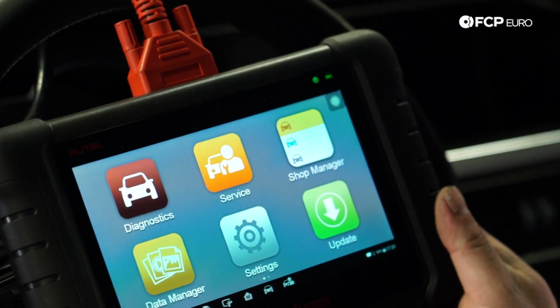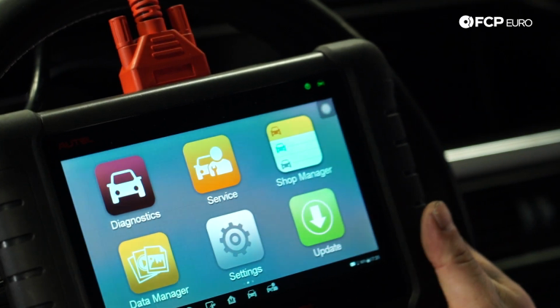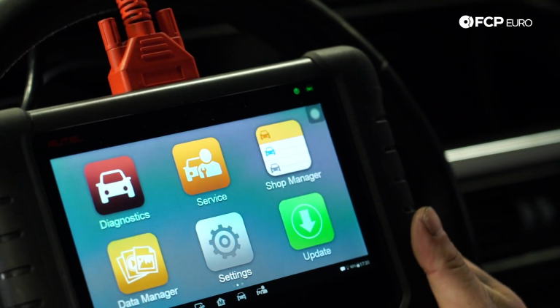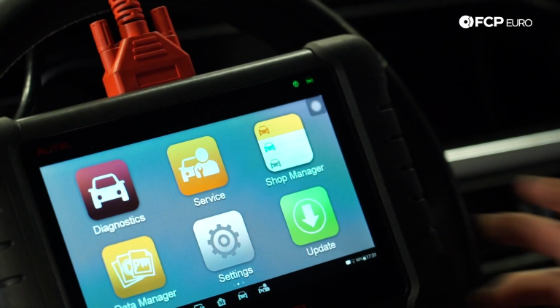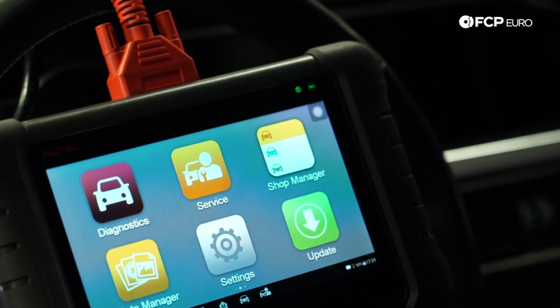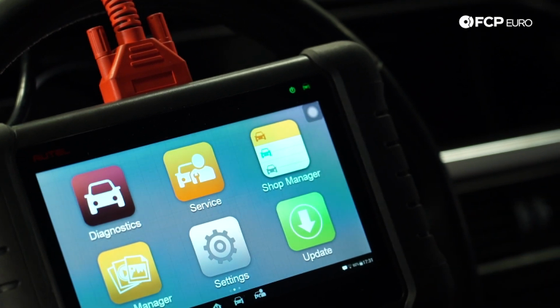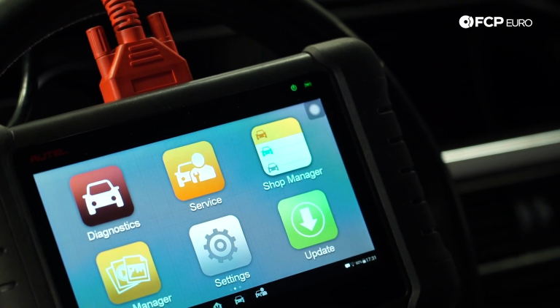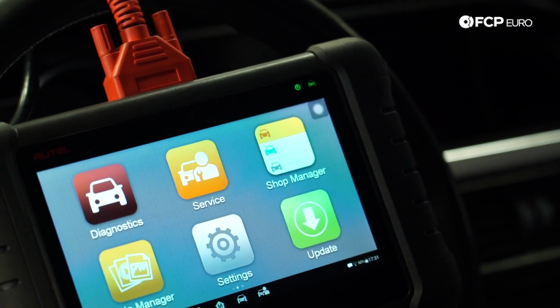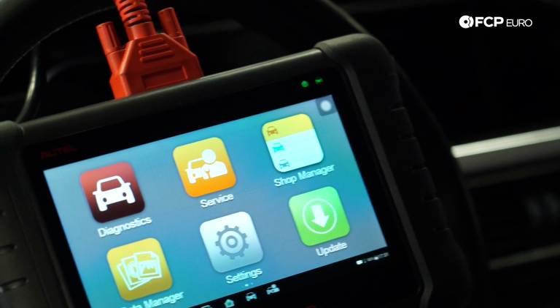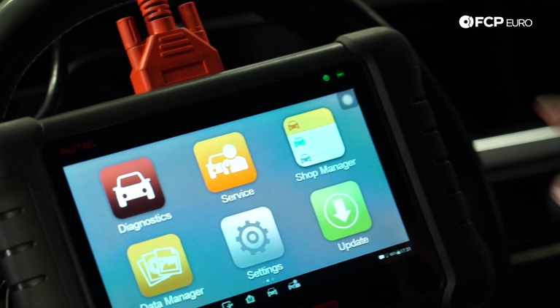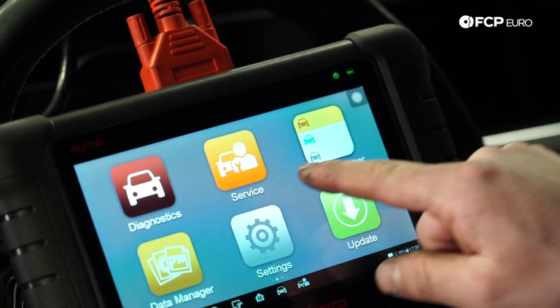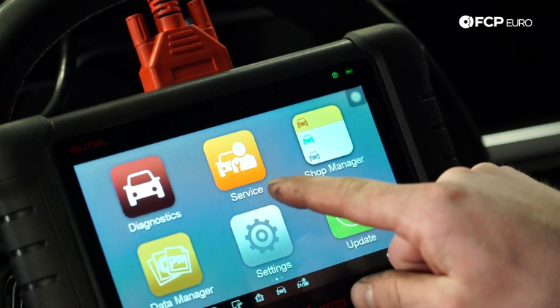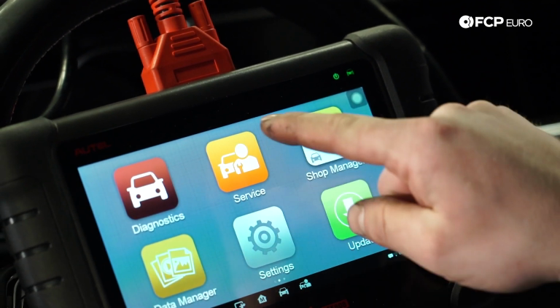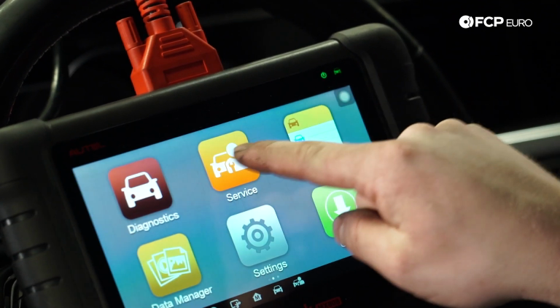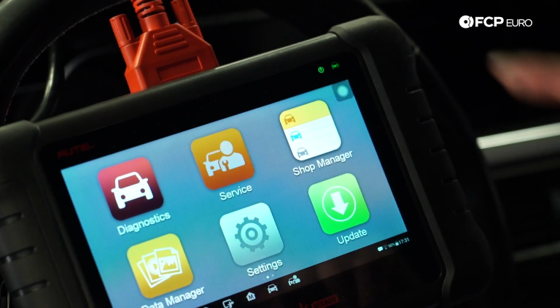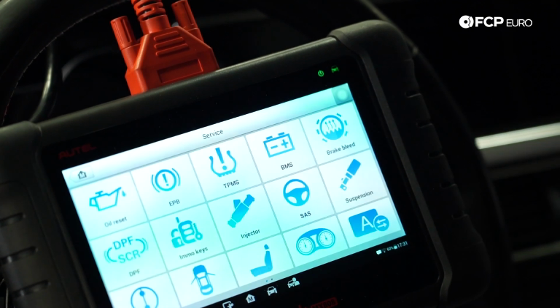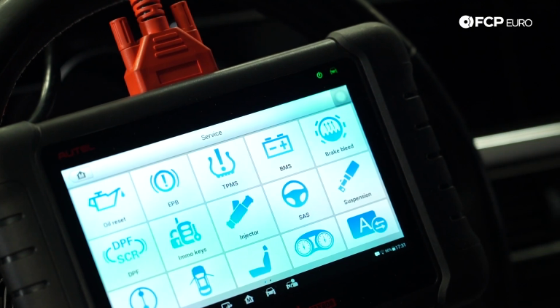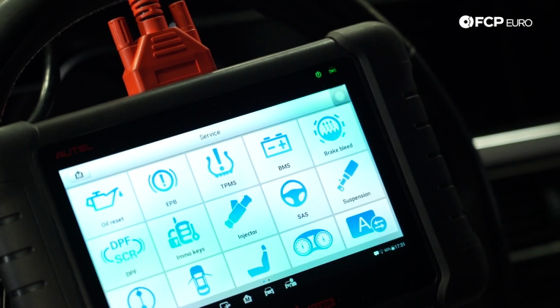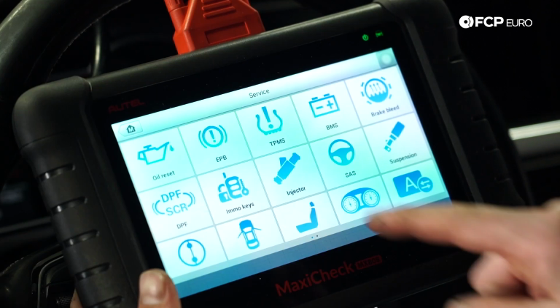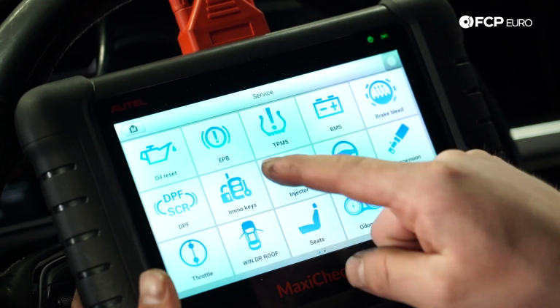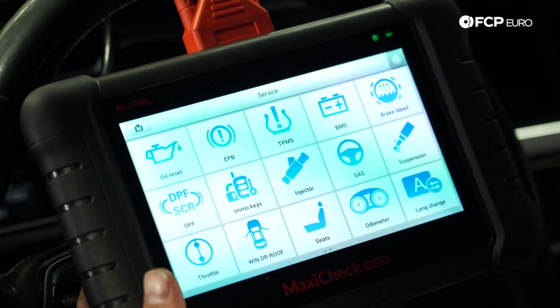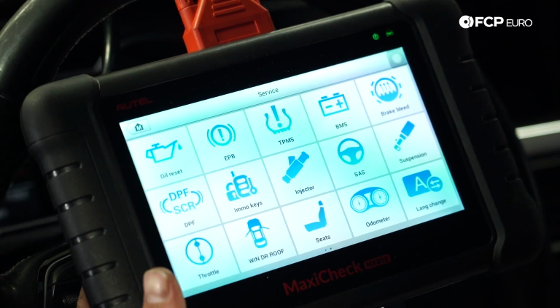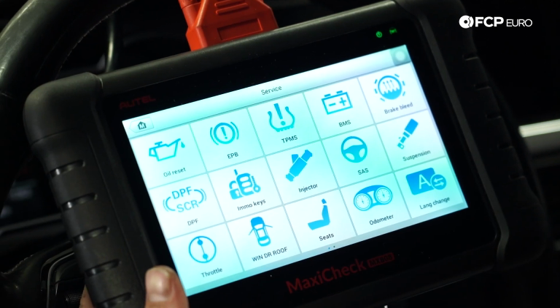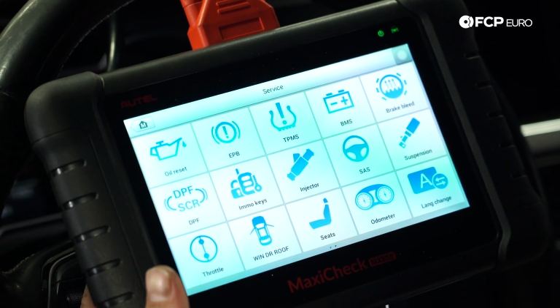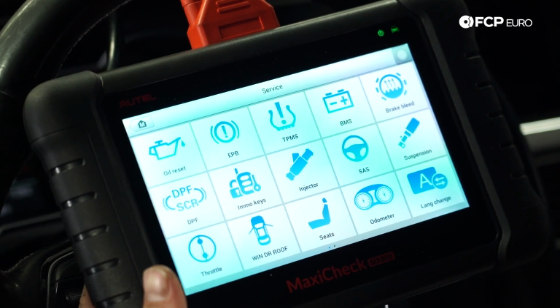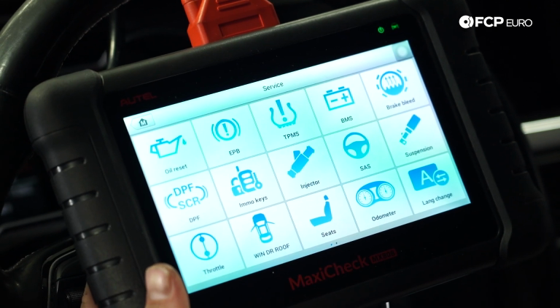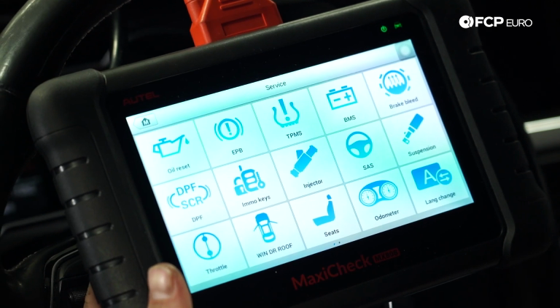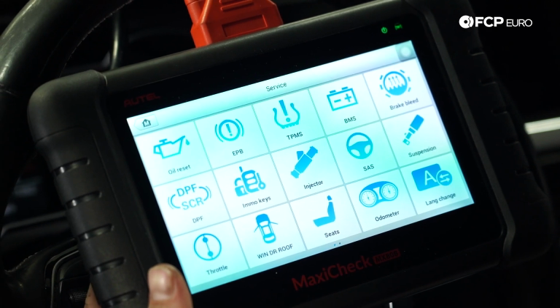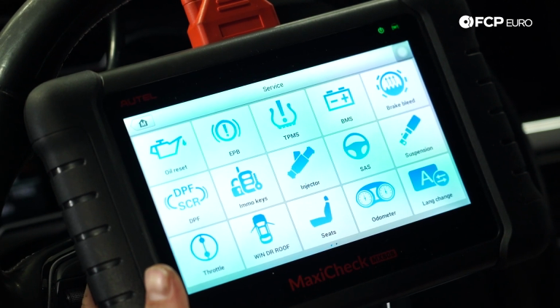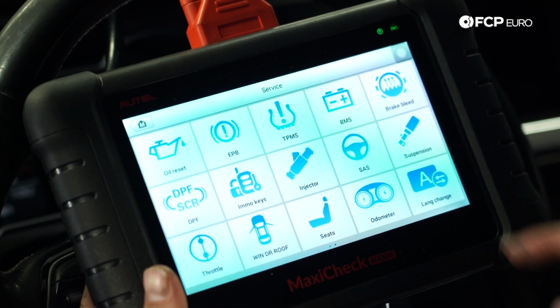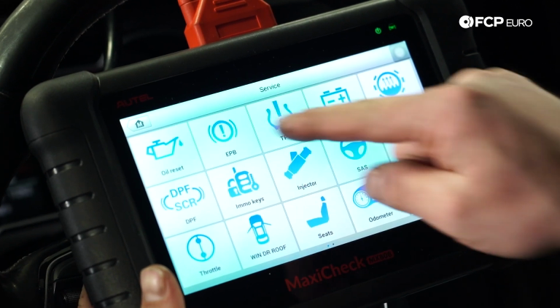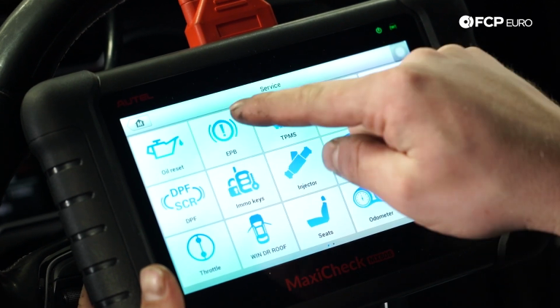So with the vehicle ignition on, you're going to go to Service, then hit EPB which stands for Electronic Parking Brake.